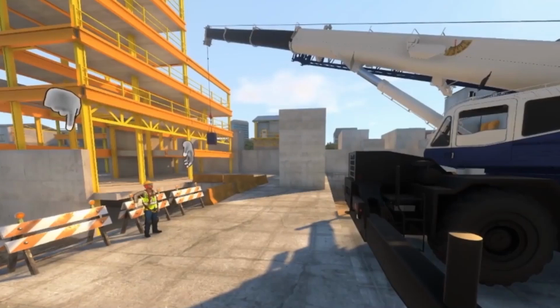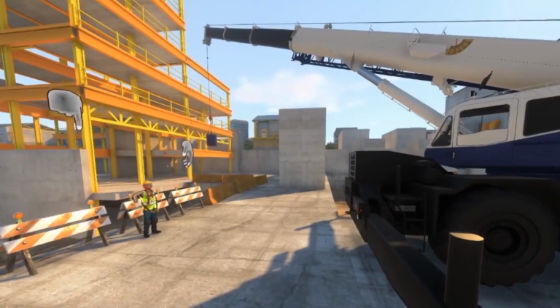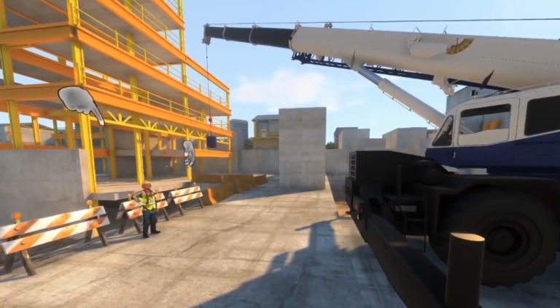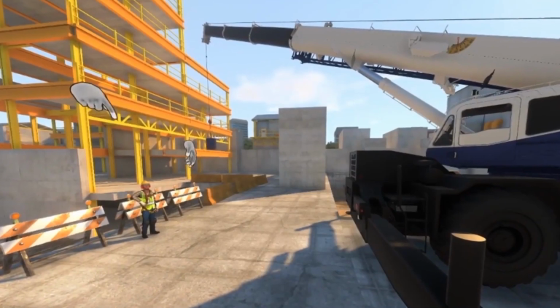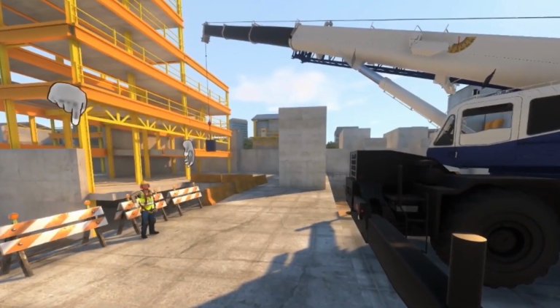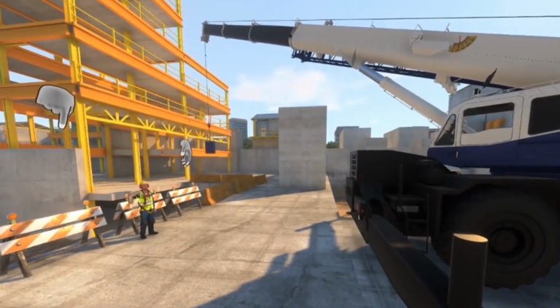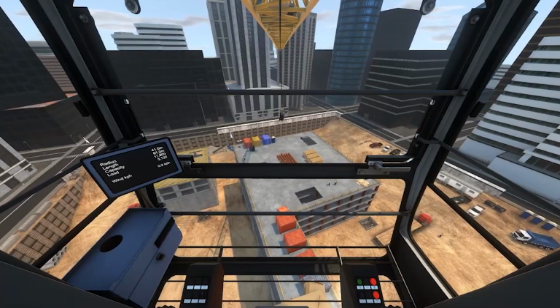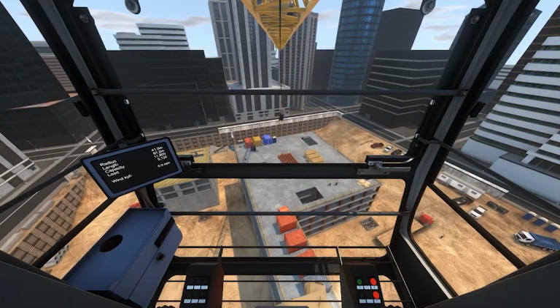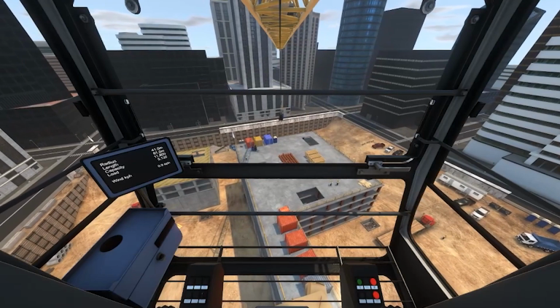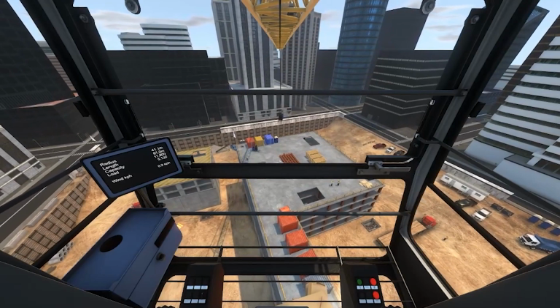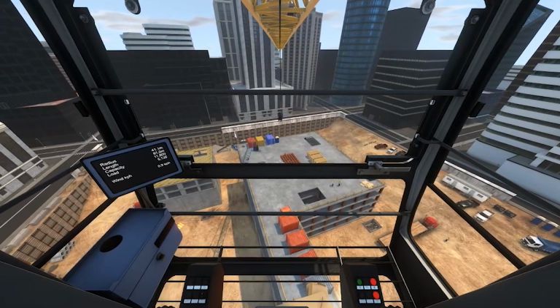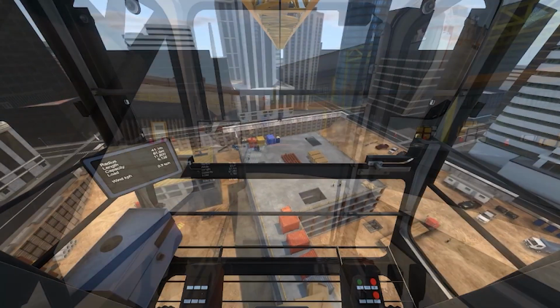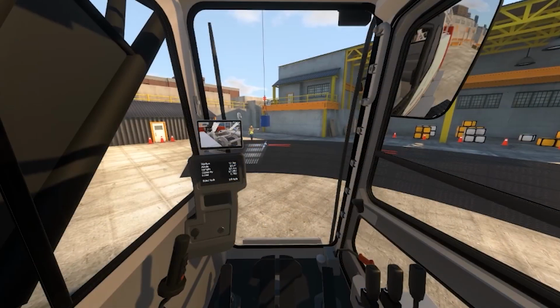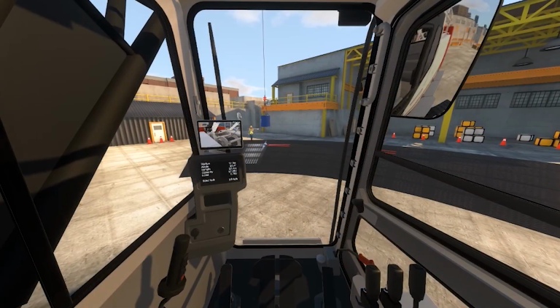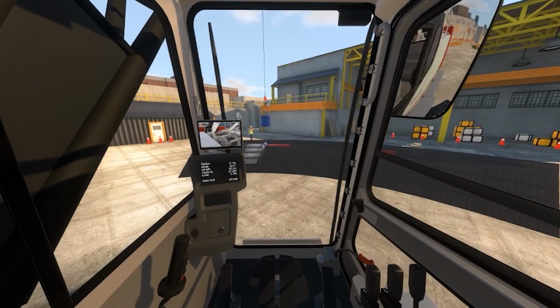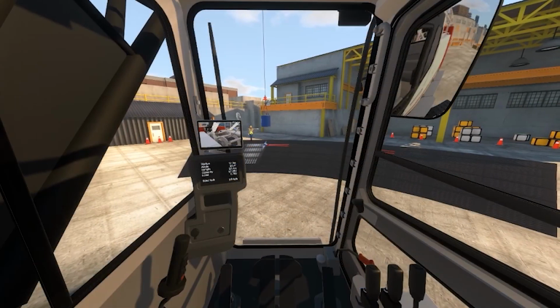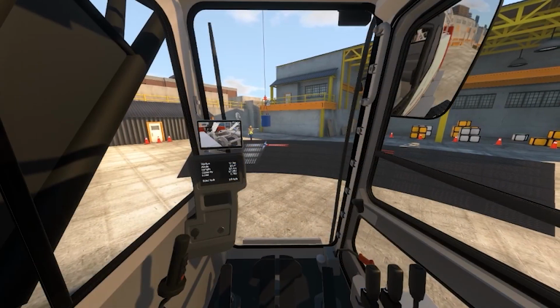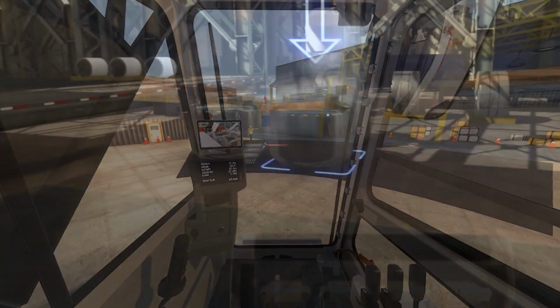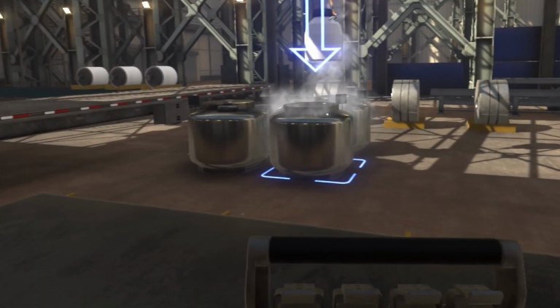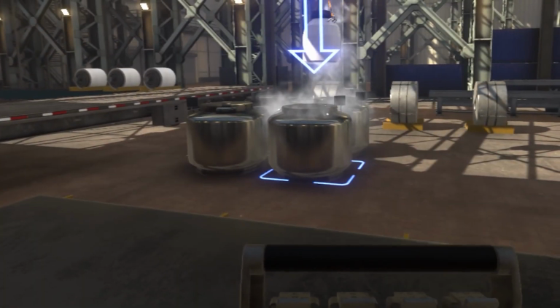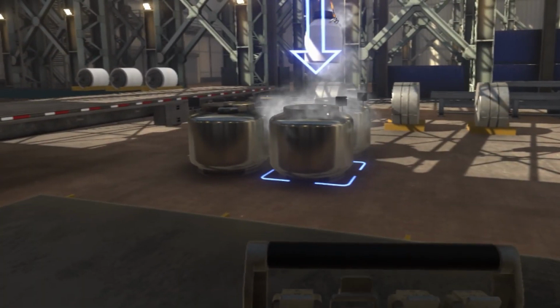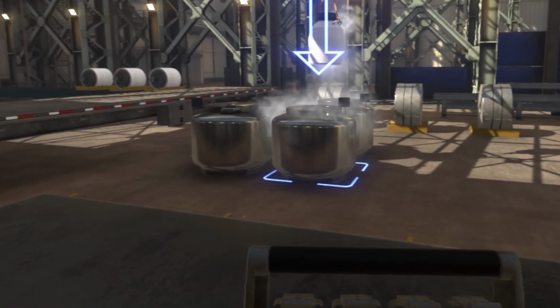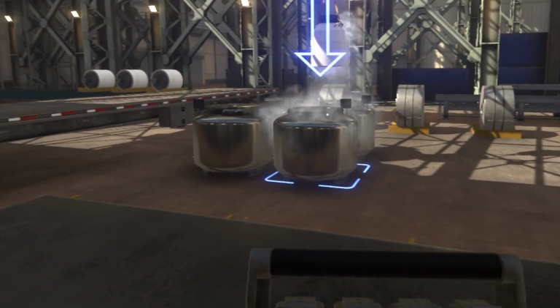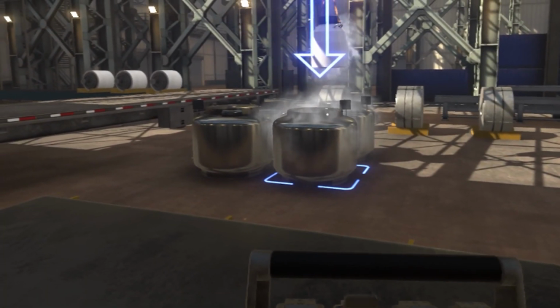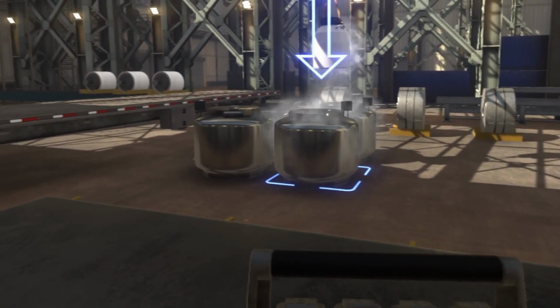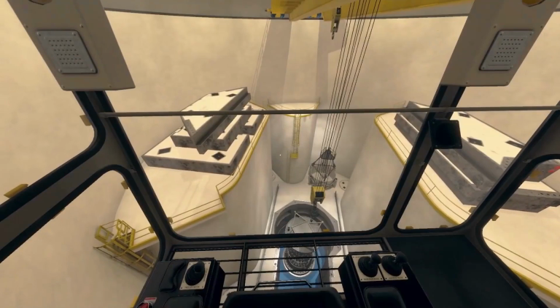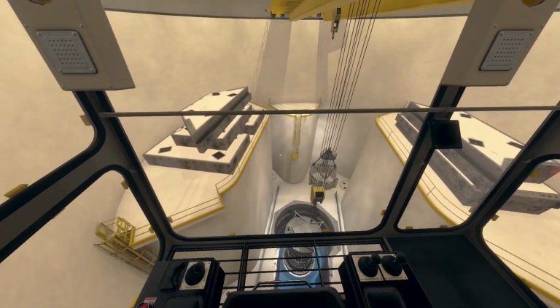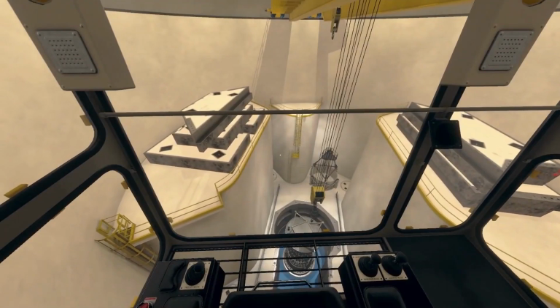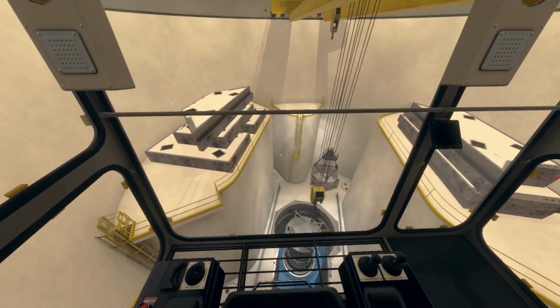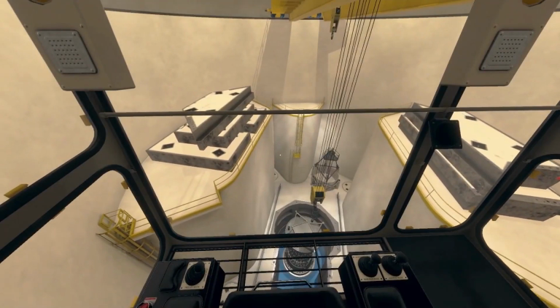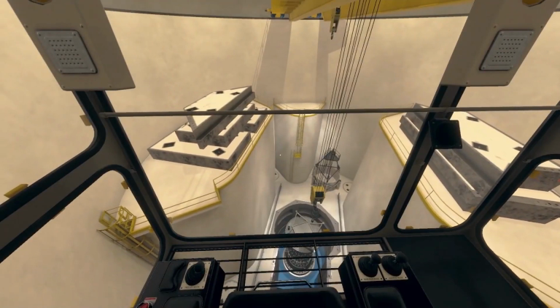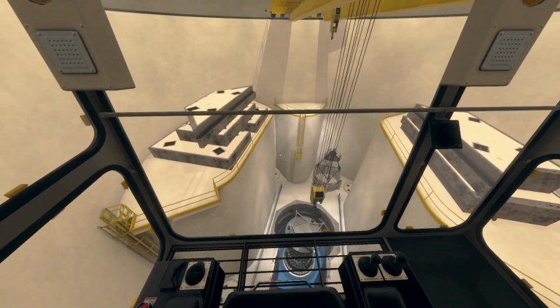From mobile cranes to overhead and tower cranes, every model in the simulator looks, feels, and operates just like the equipment on your job site.